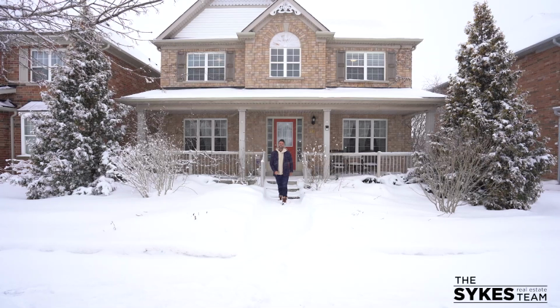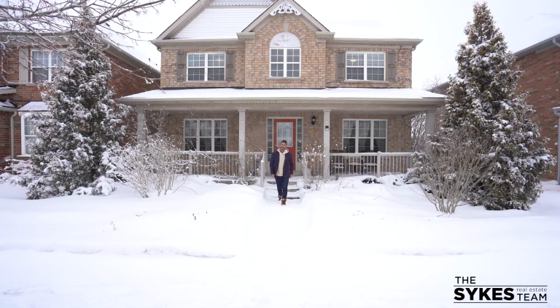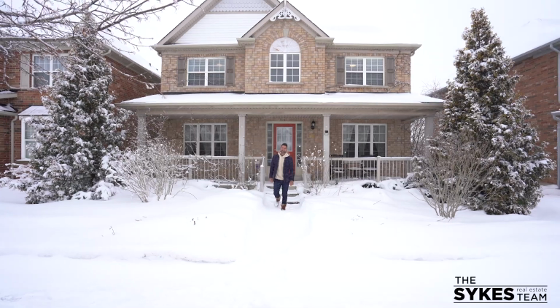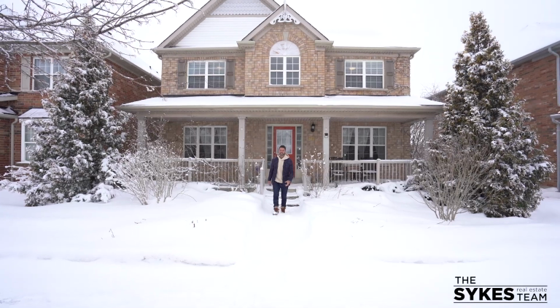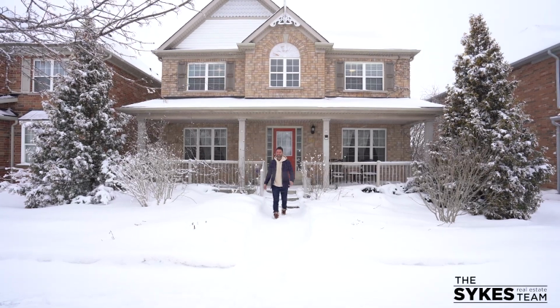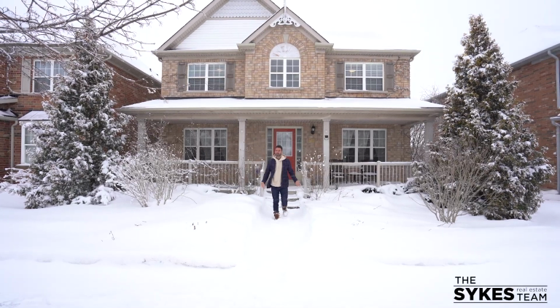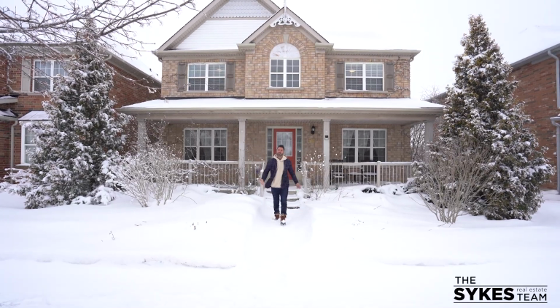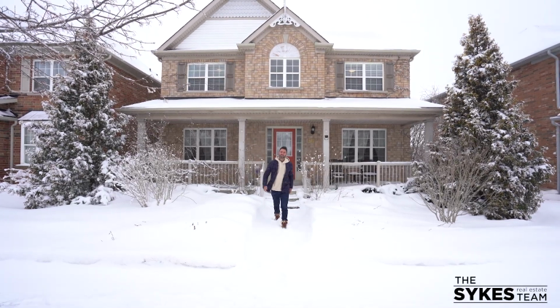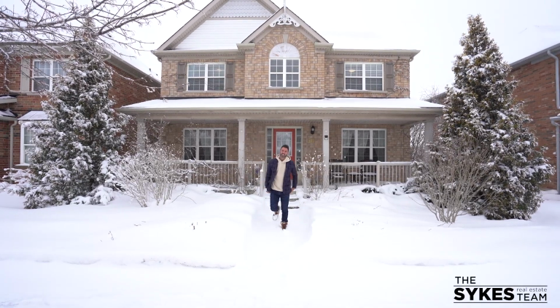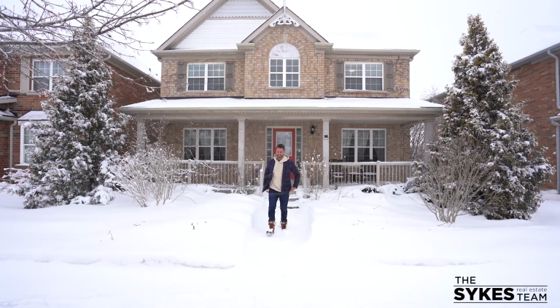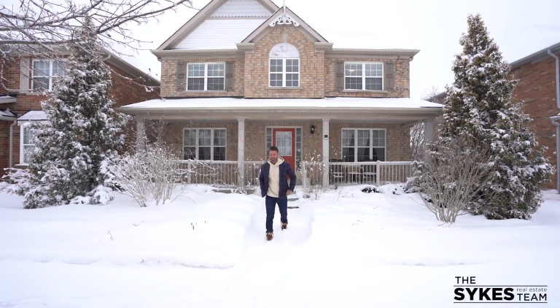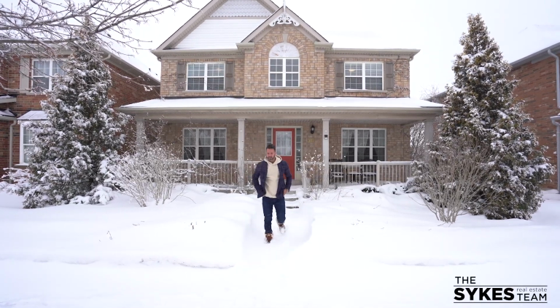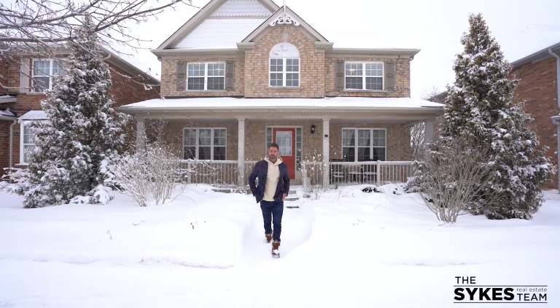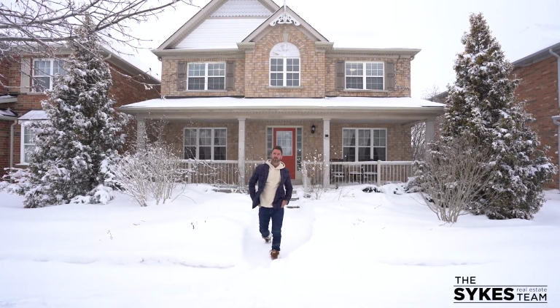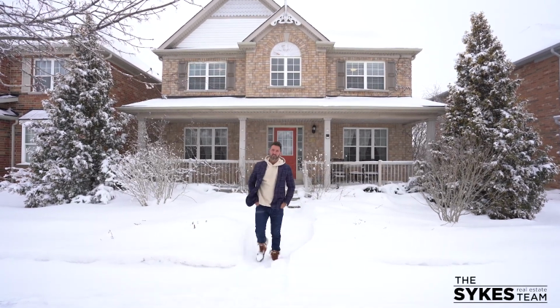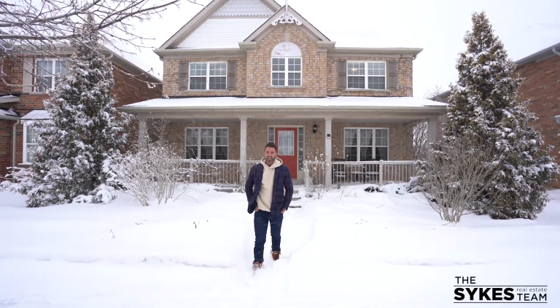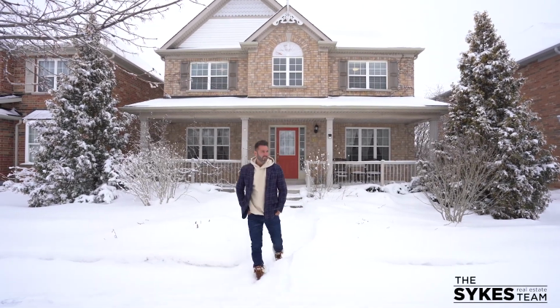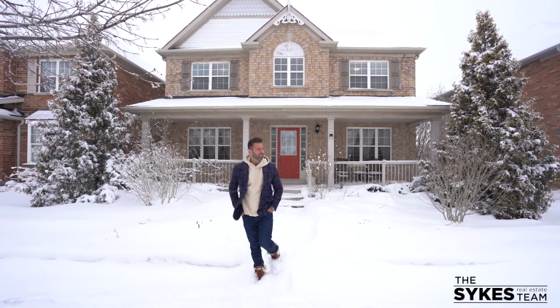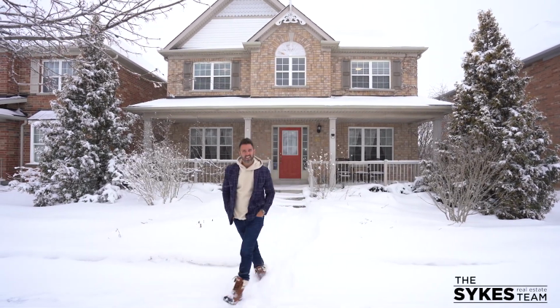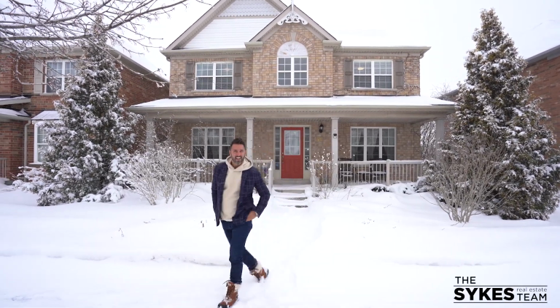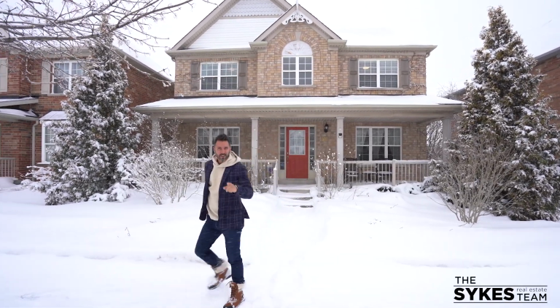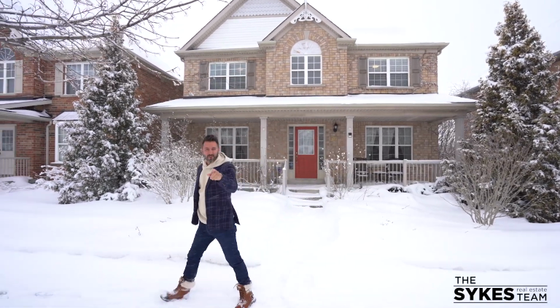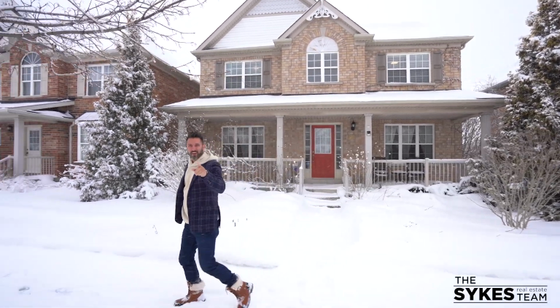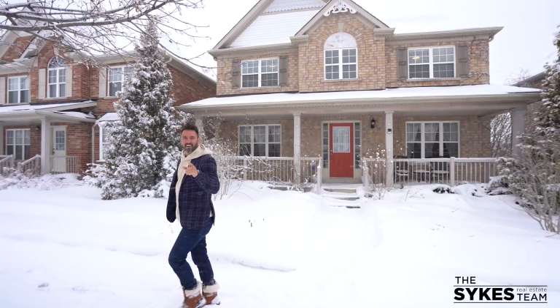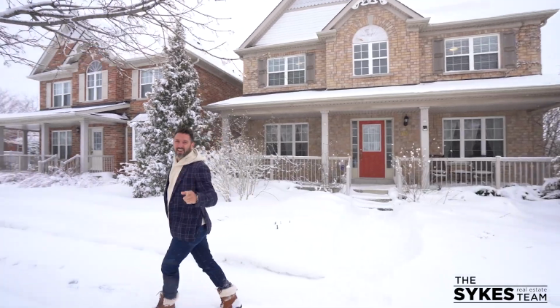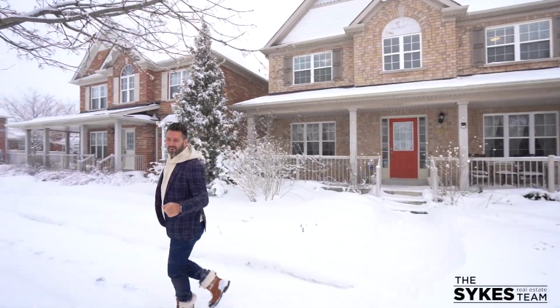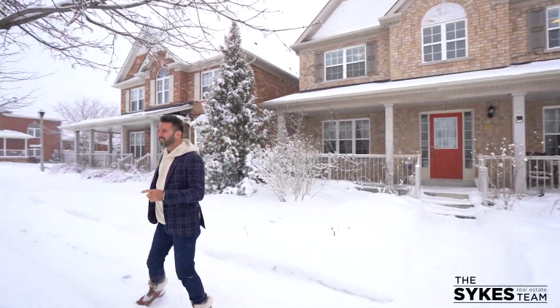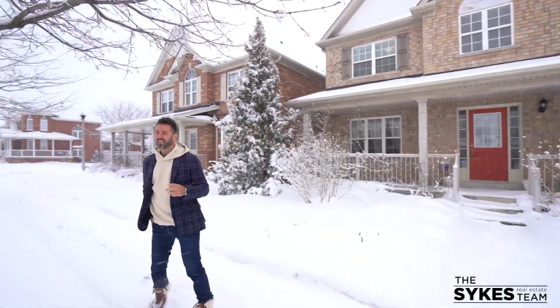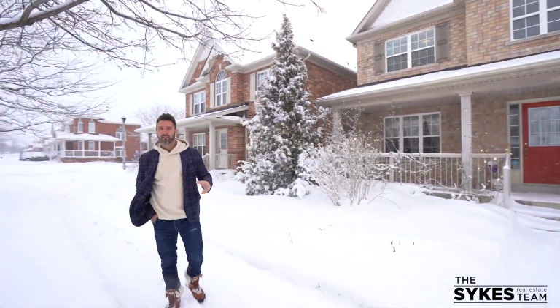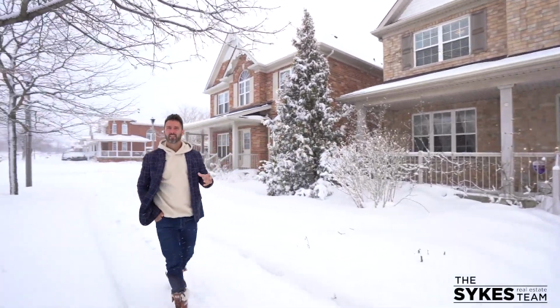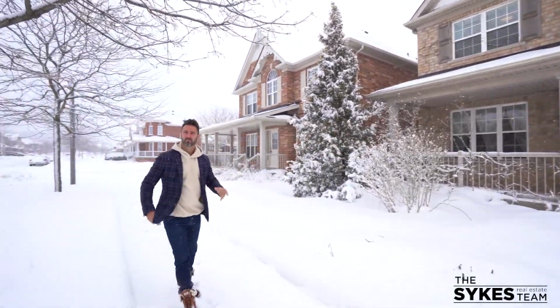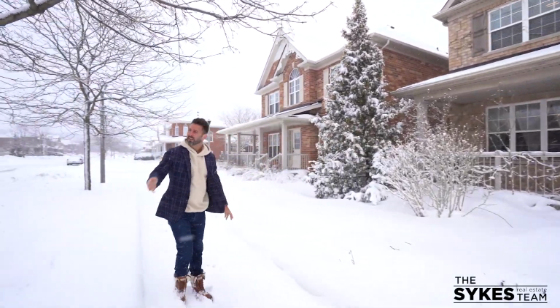Hi, I'm Greg Sykes and I'm here at 56 Niagara-on-the-Green Boulevard in Niagara-on-the-Lake. You are going to Niagara-on-the-love this place.